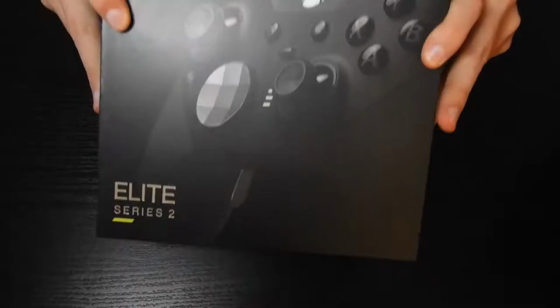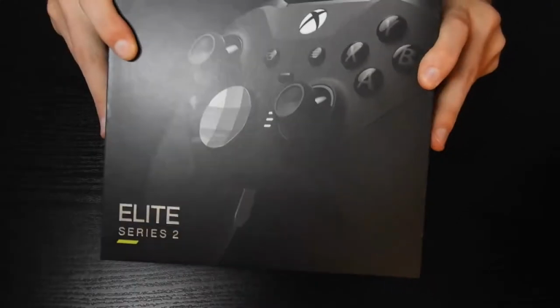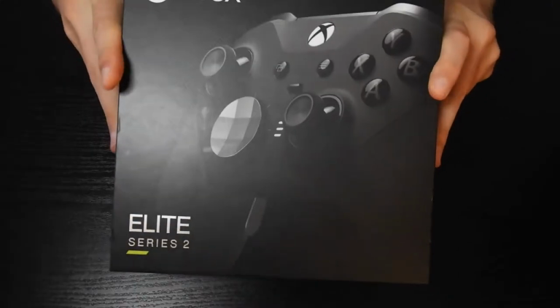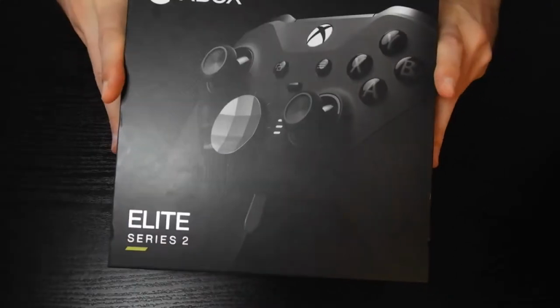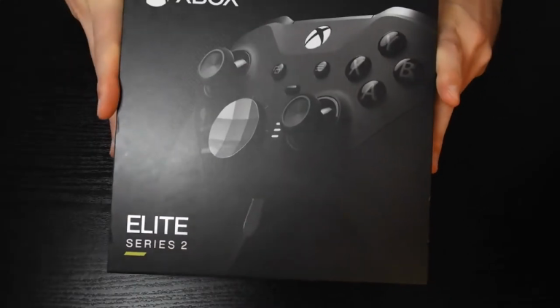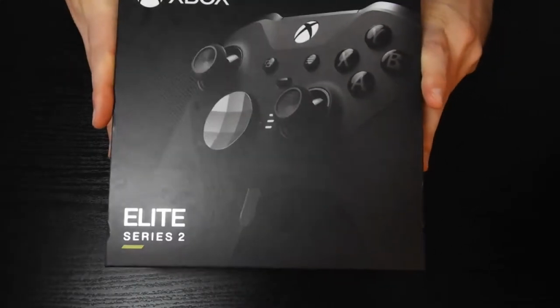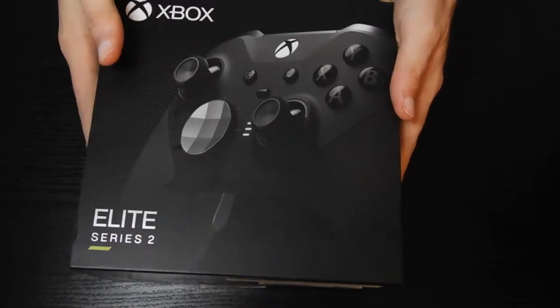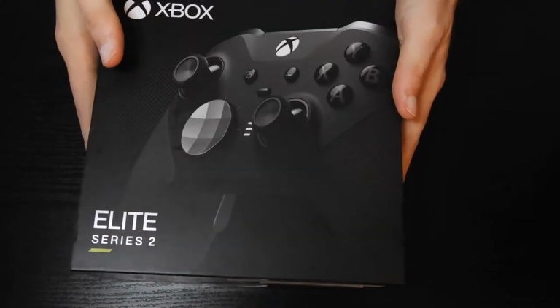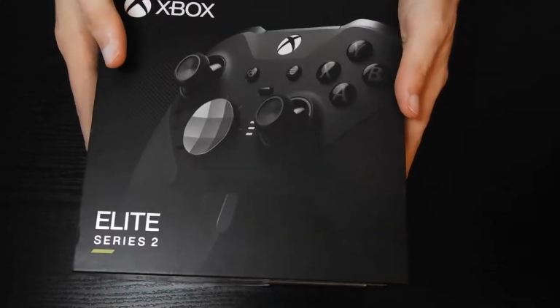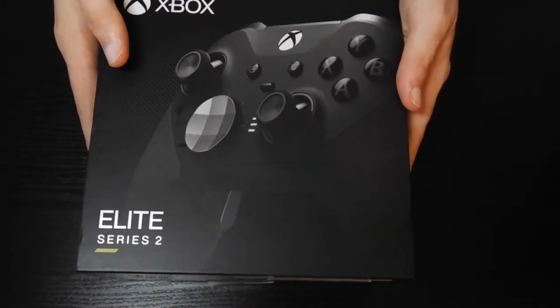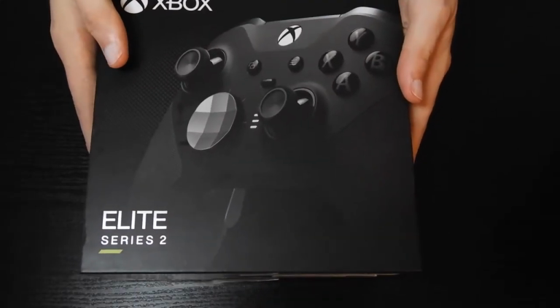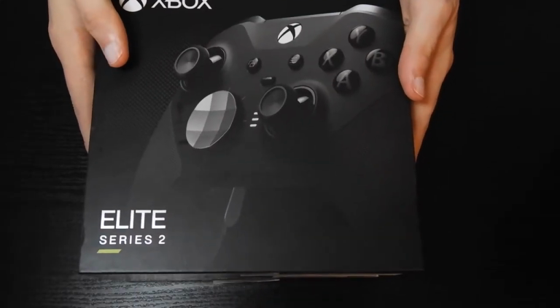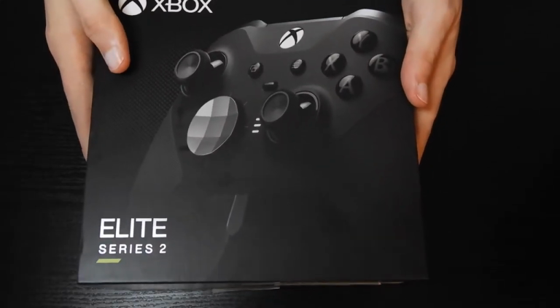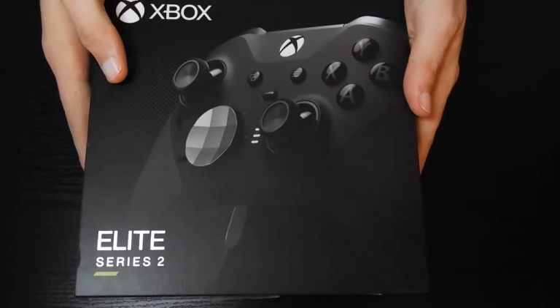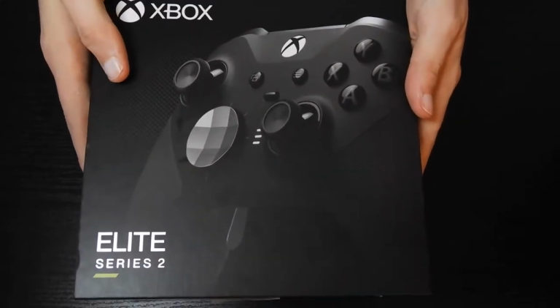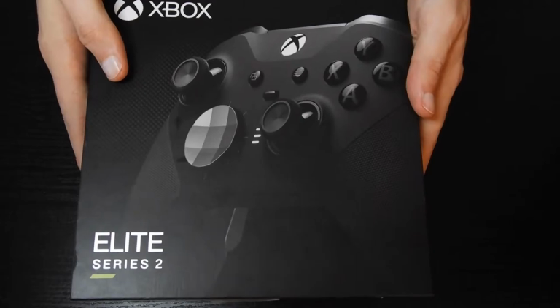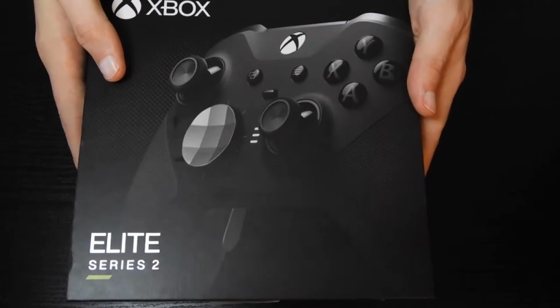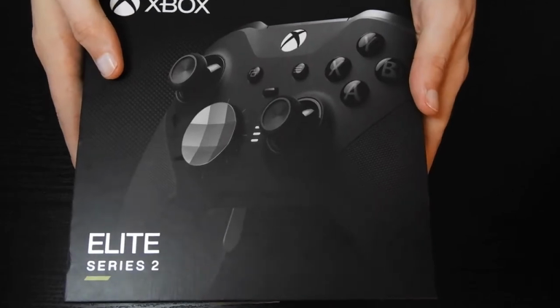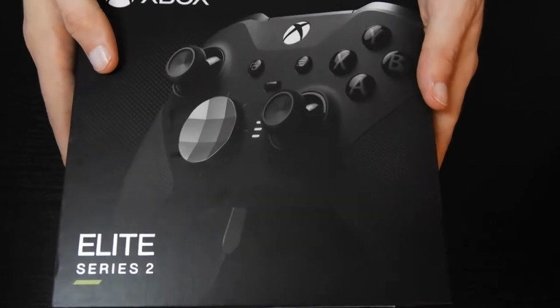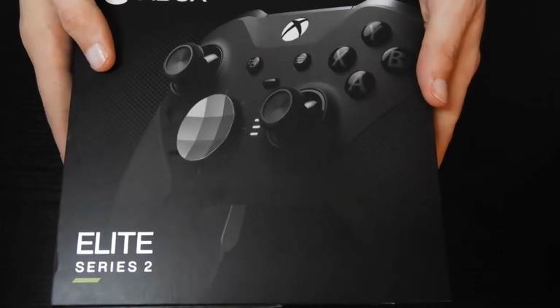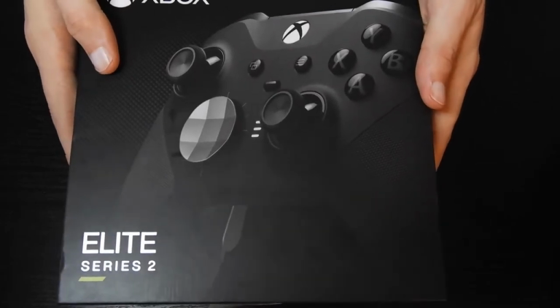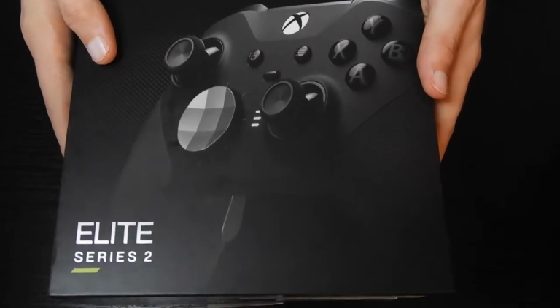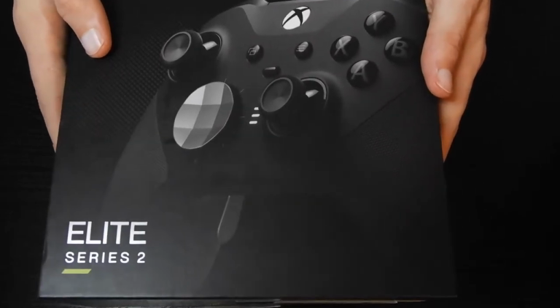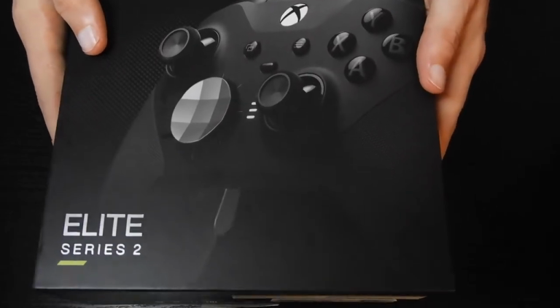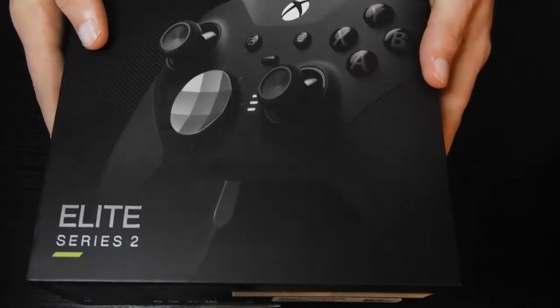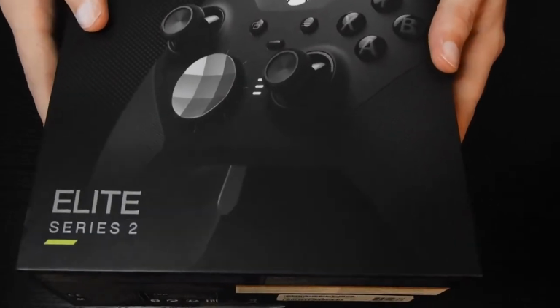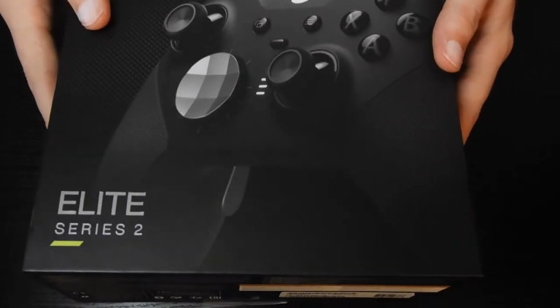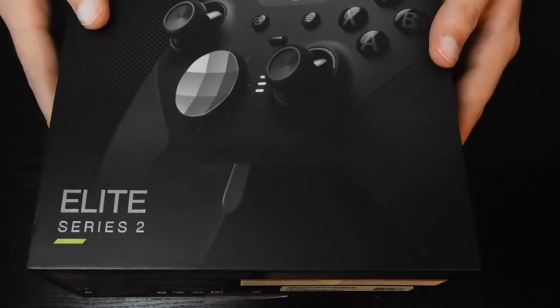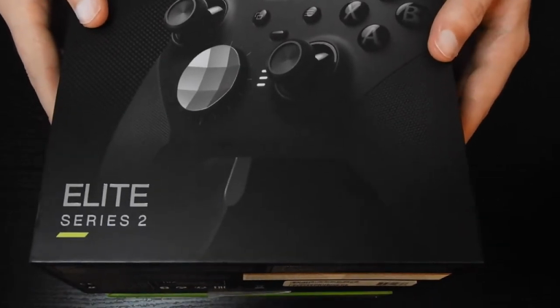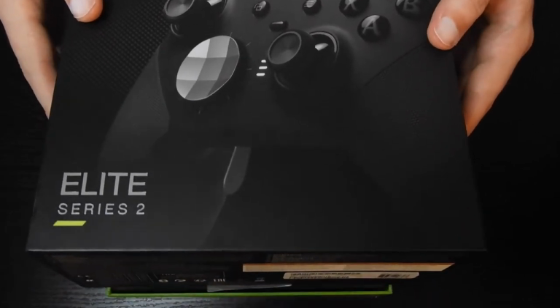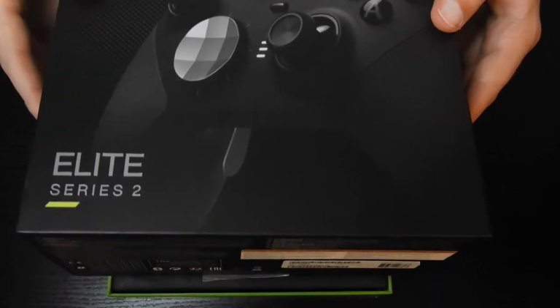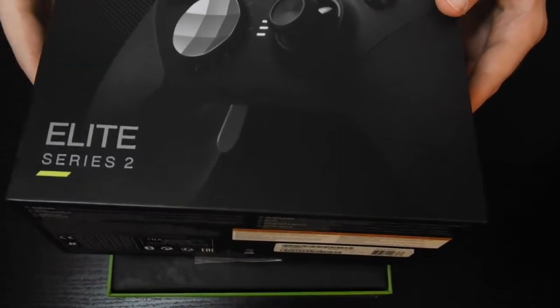Retail in England, UK, it costs £159.99.